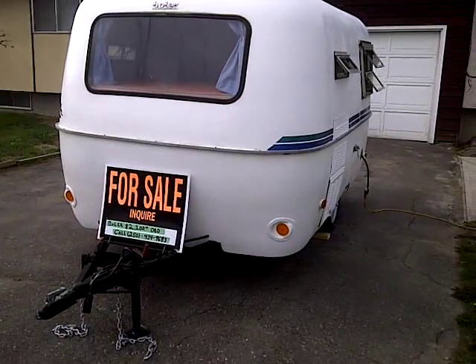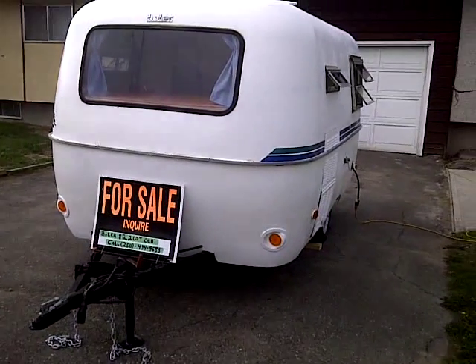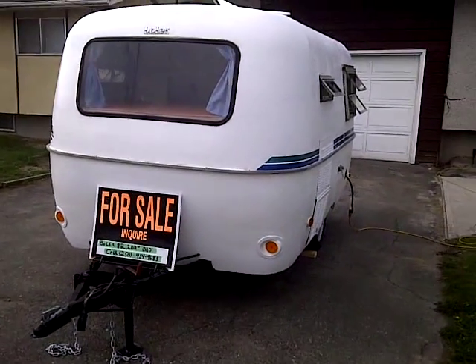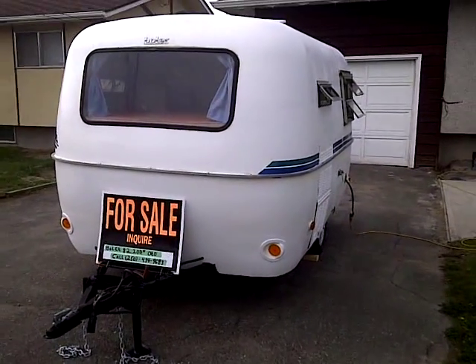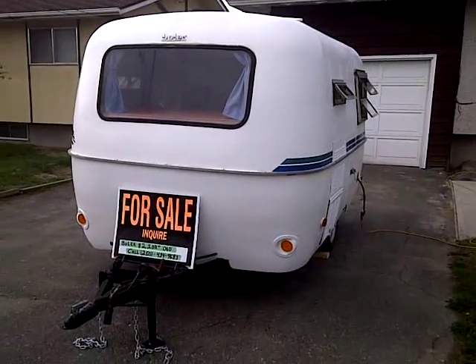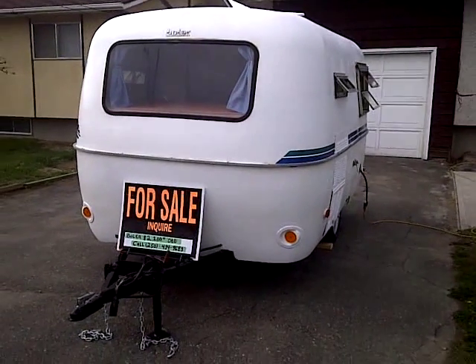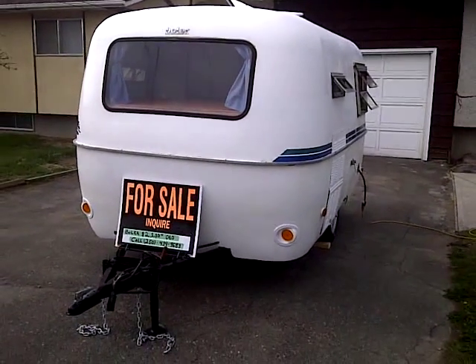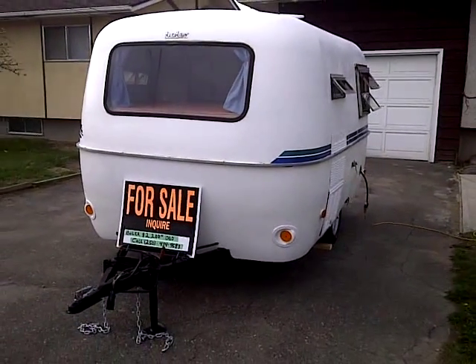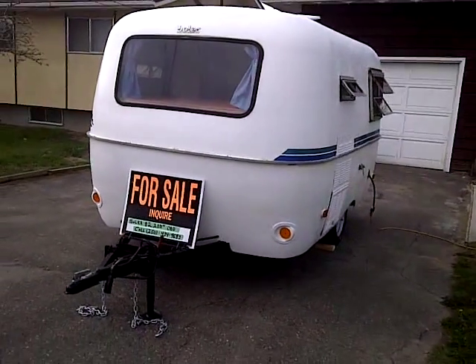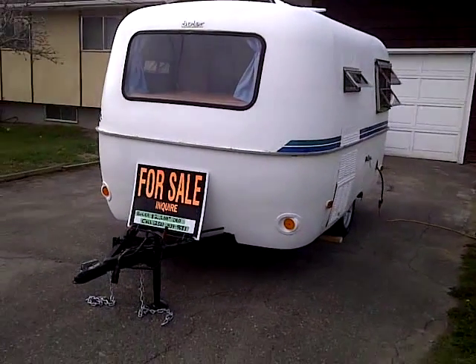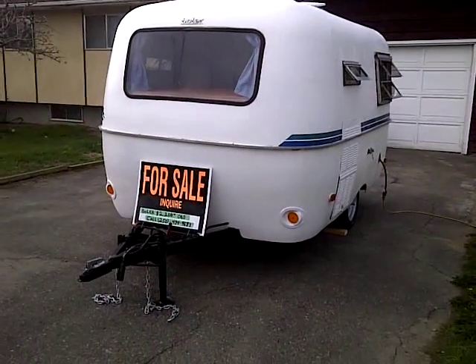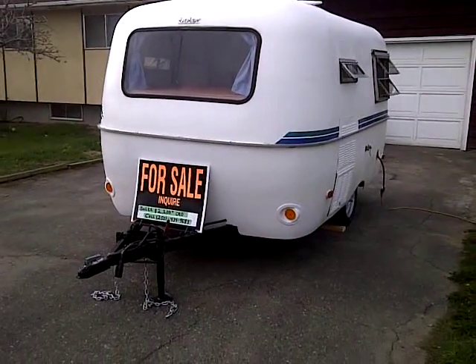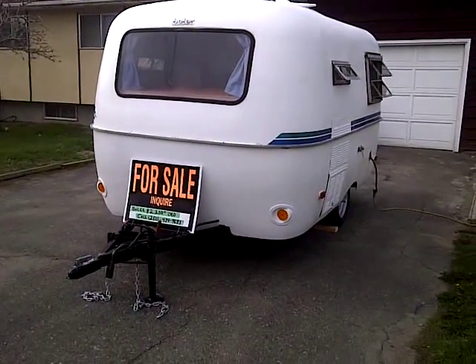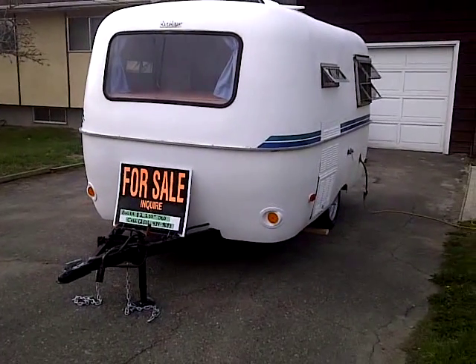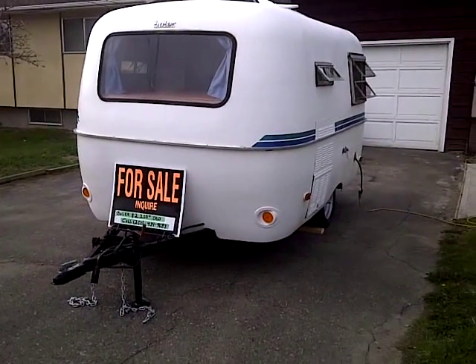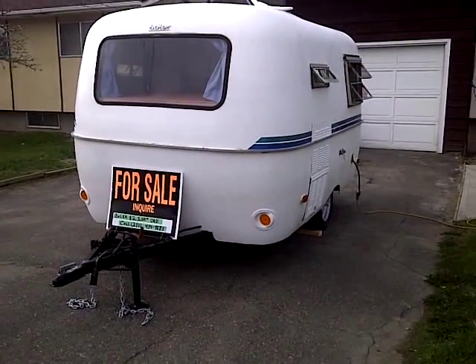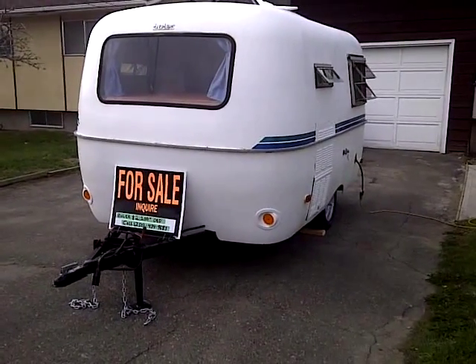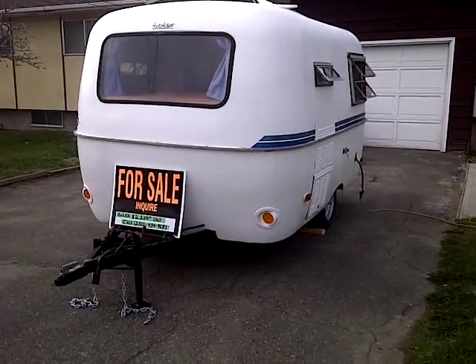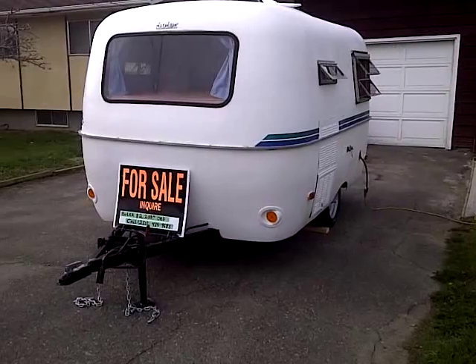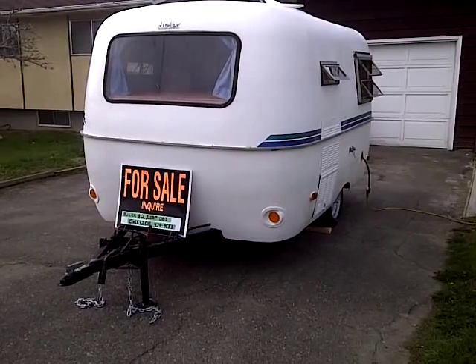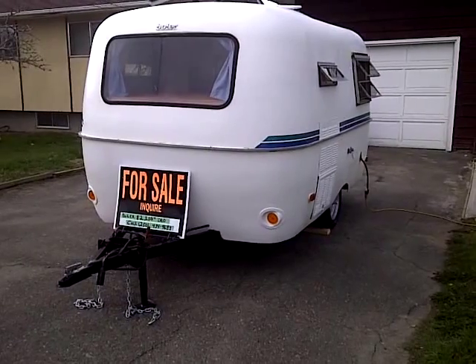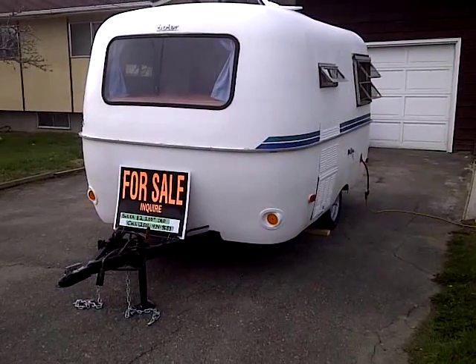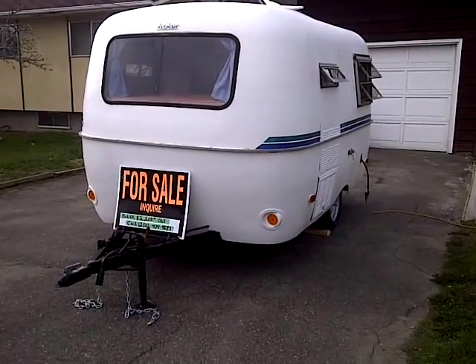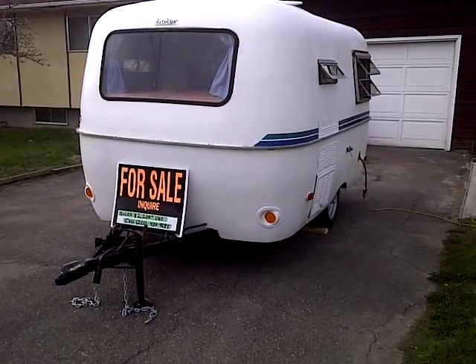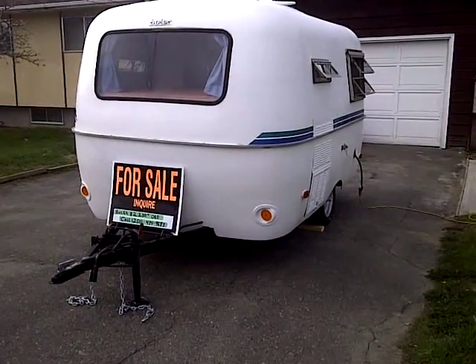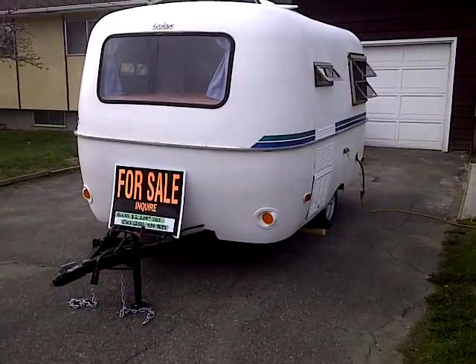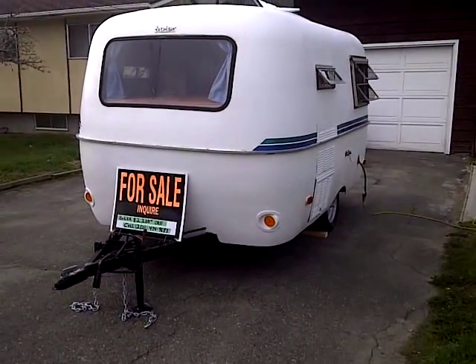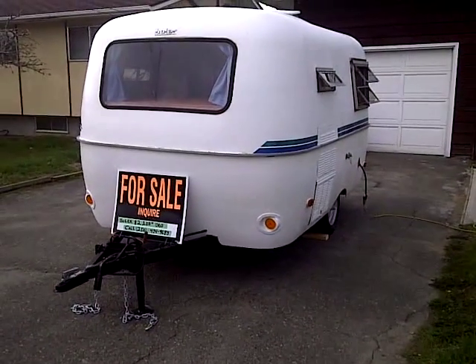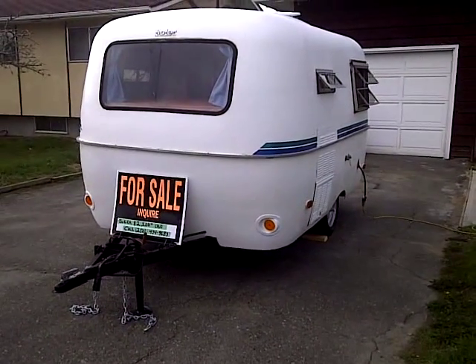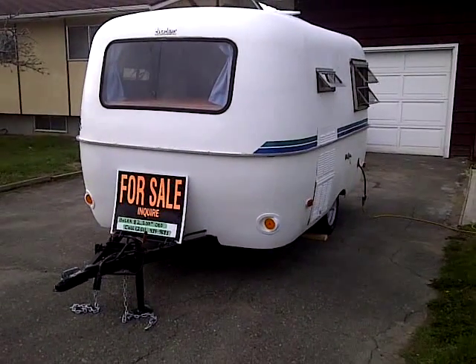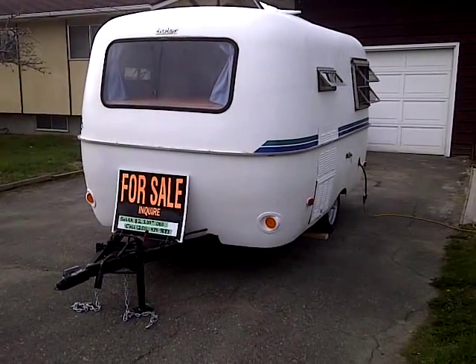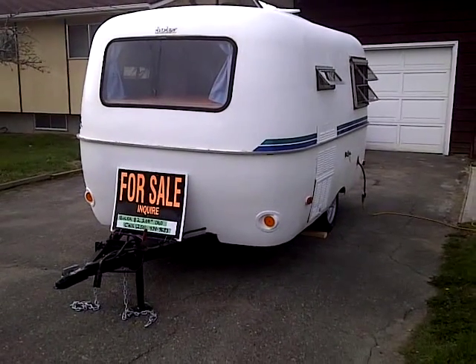Hello folks, we have a 1973 Boulder trailer for sale. Need some TLC, but it's all here.